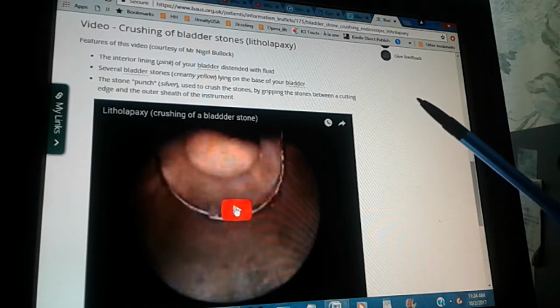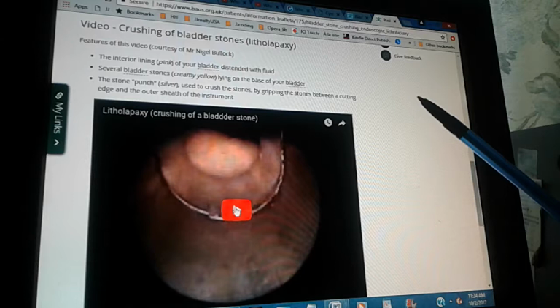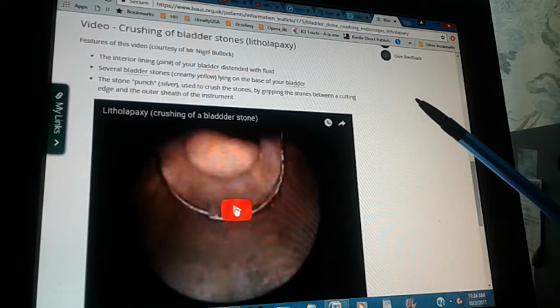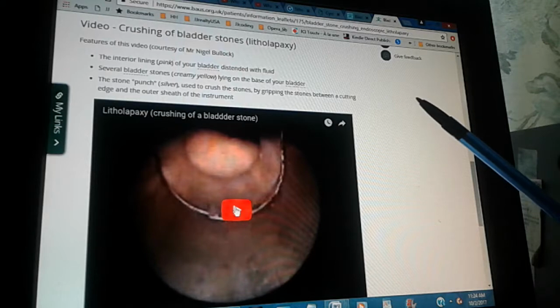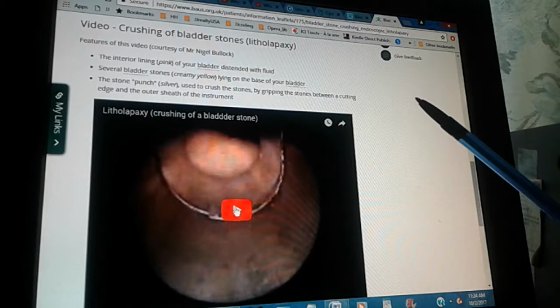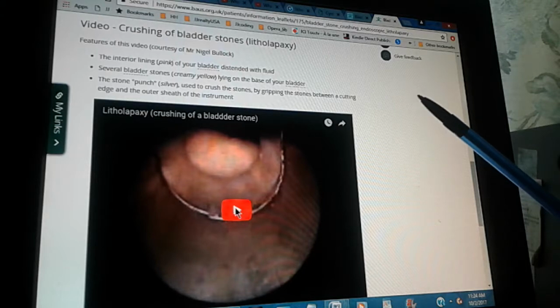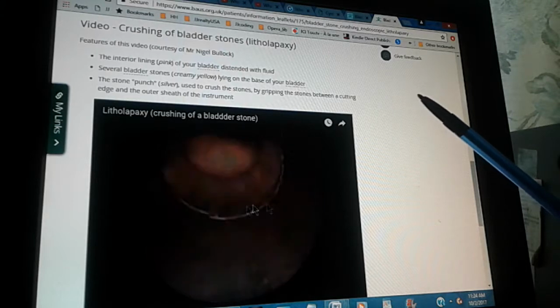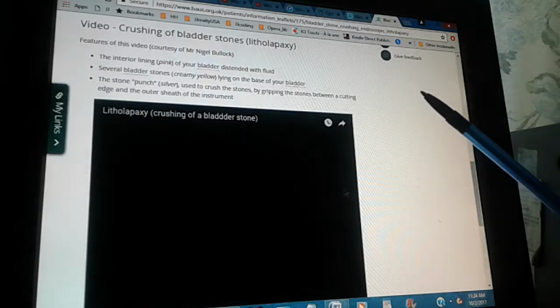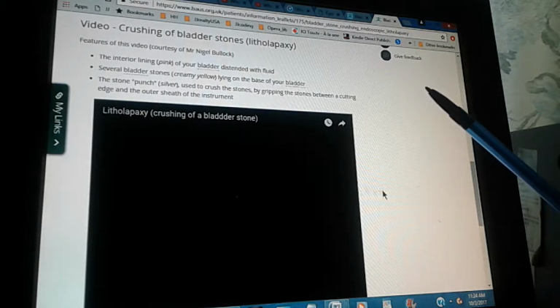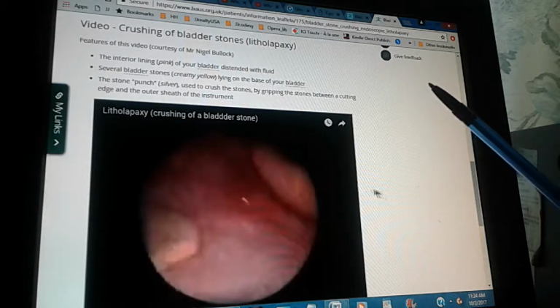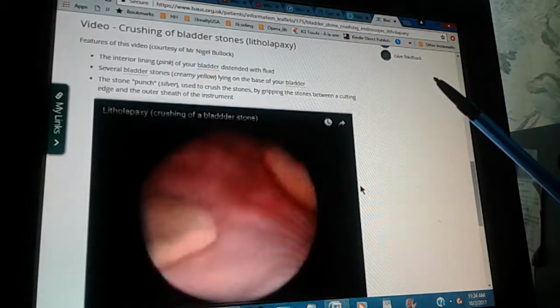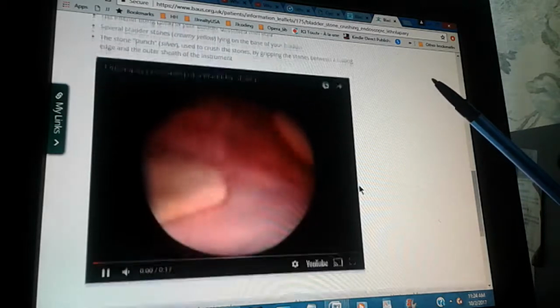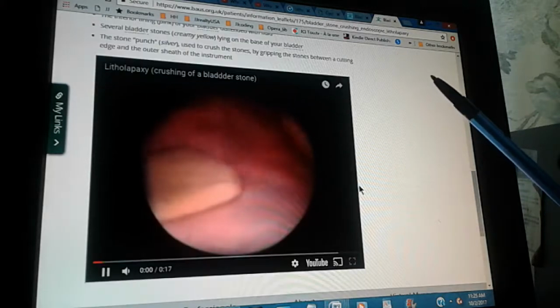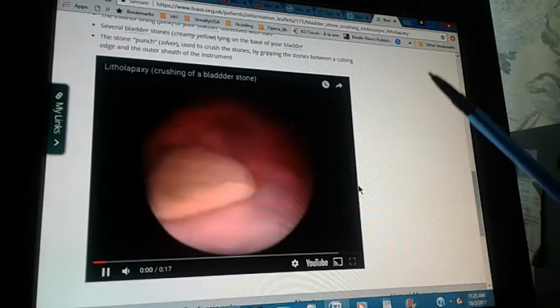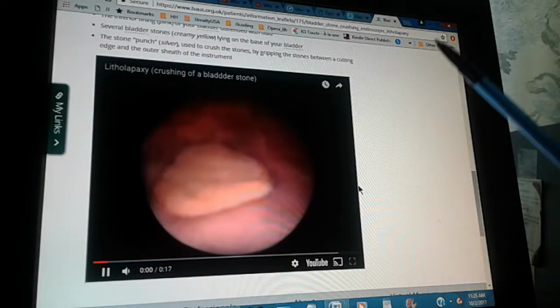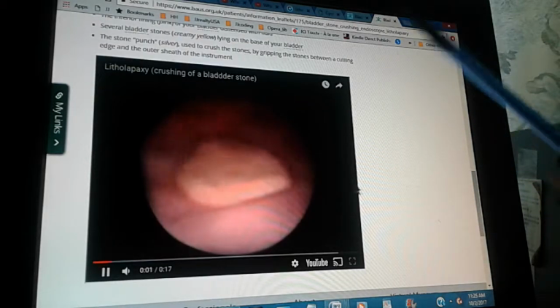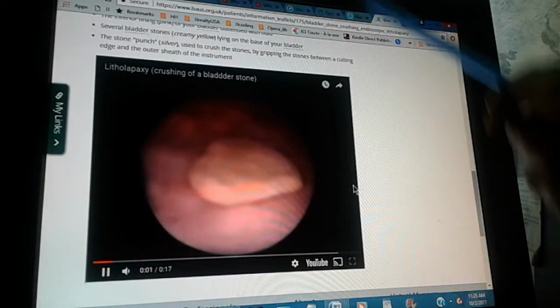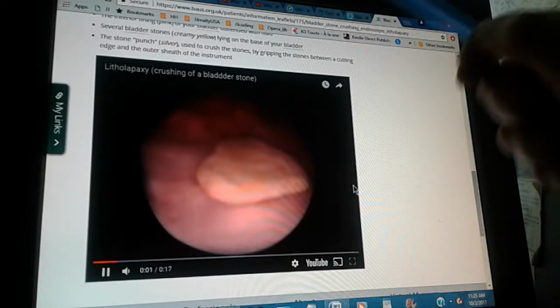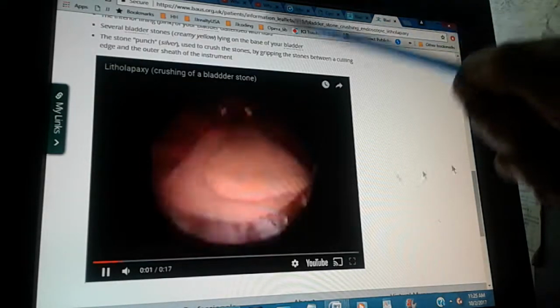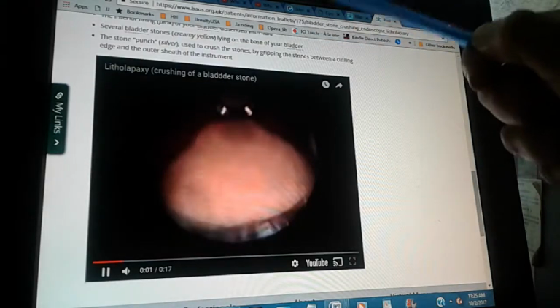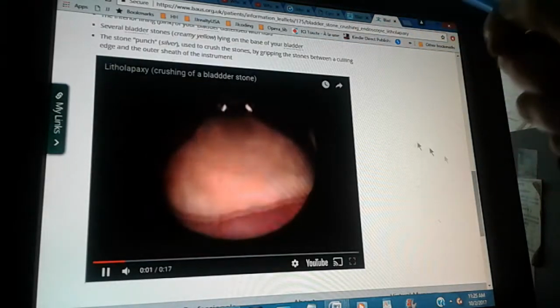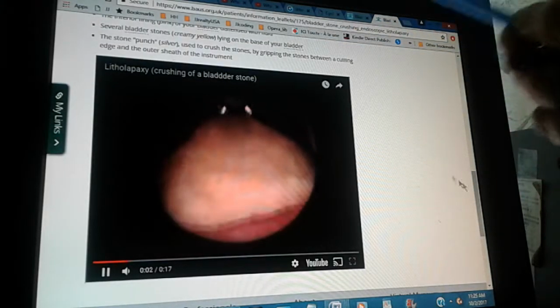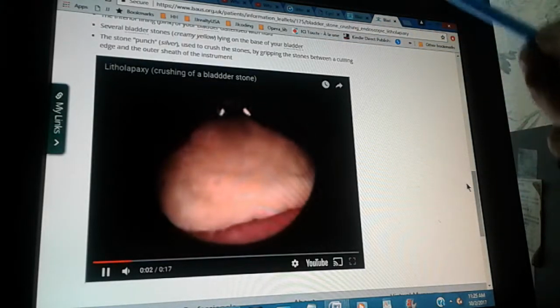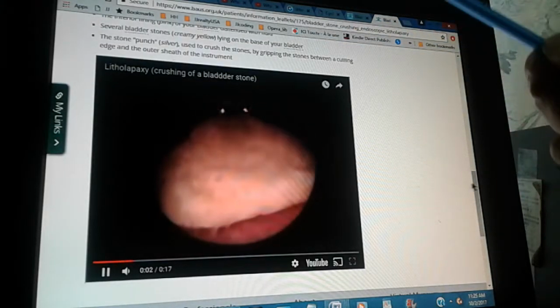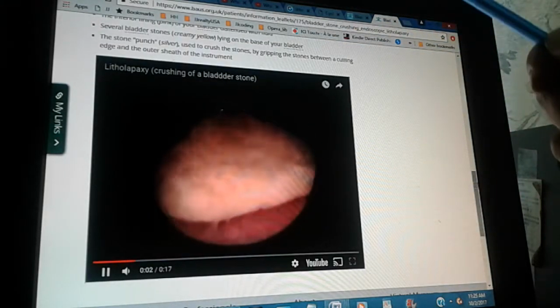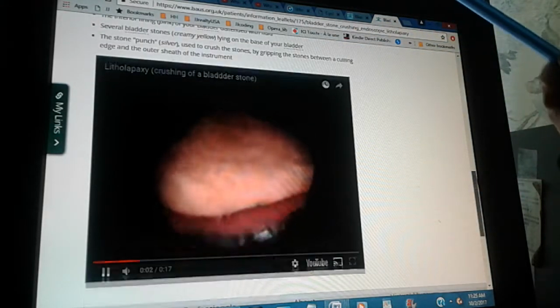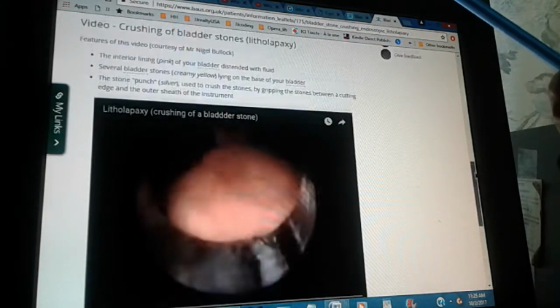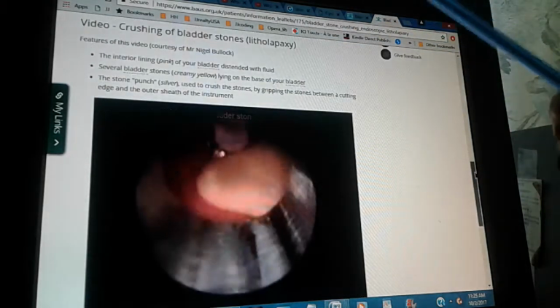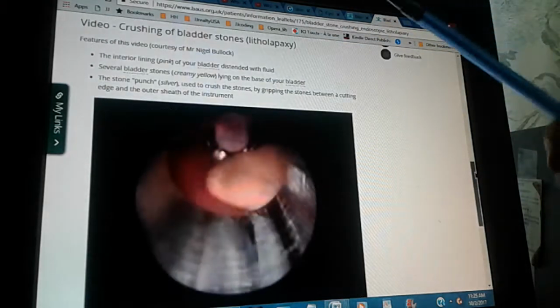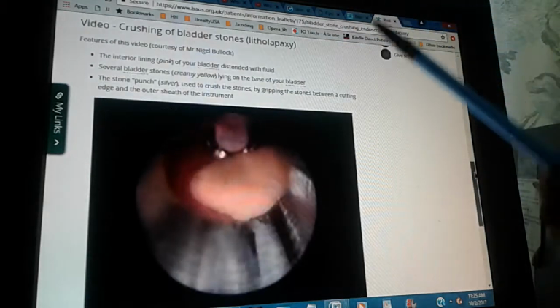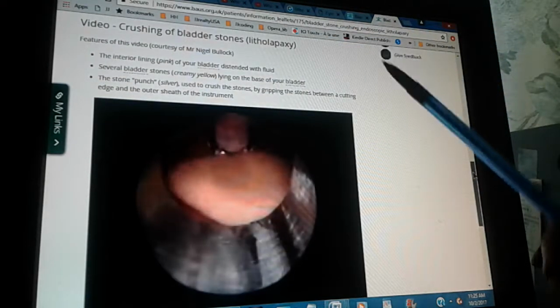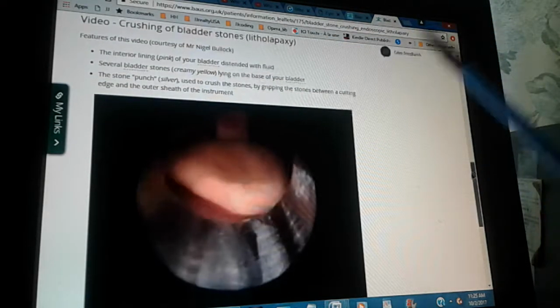I'm going to be reading the description.